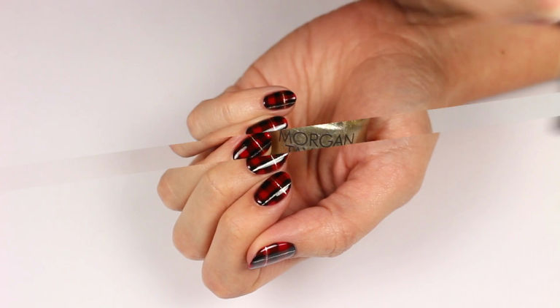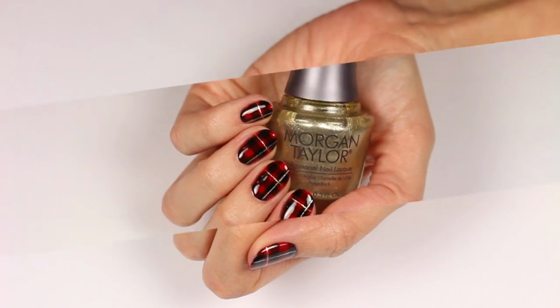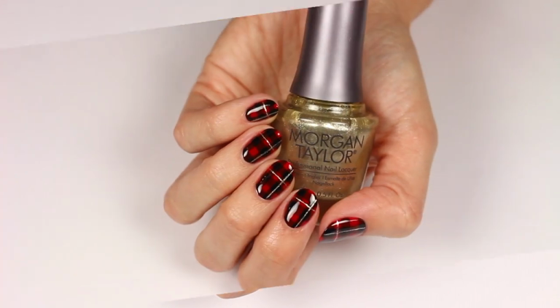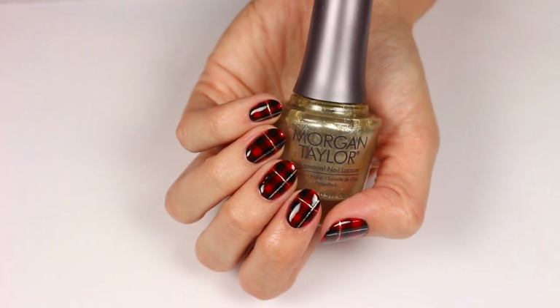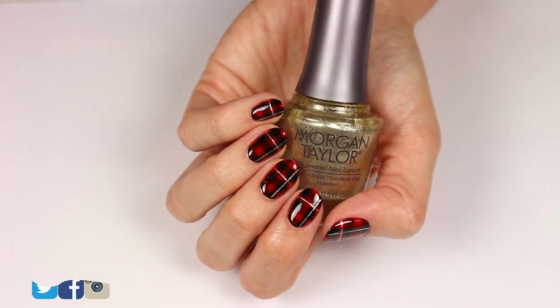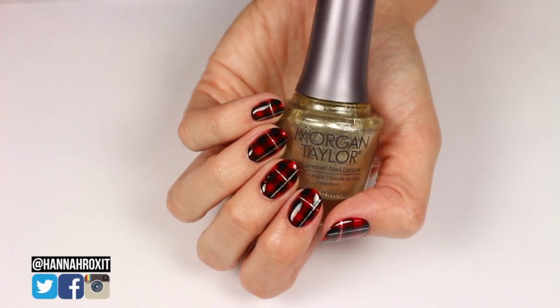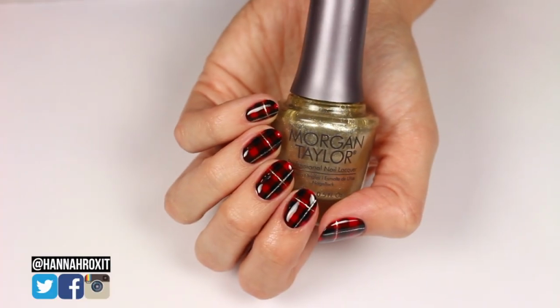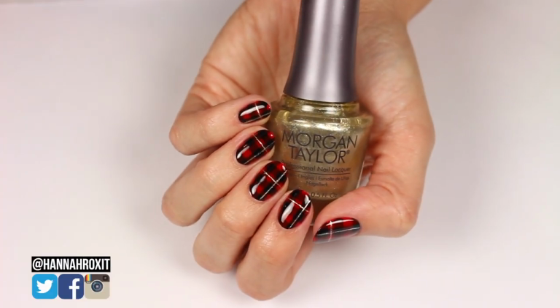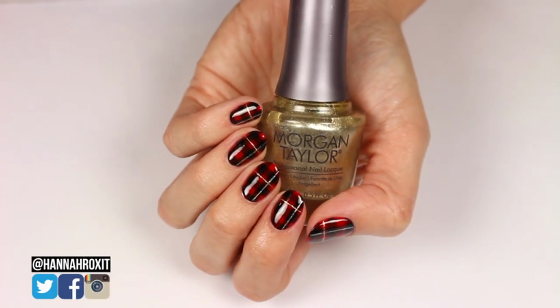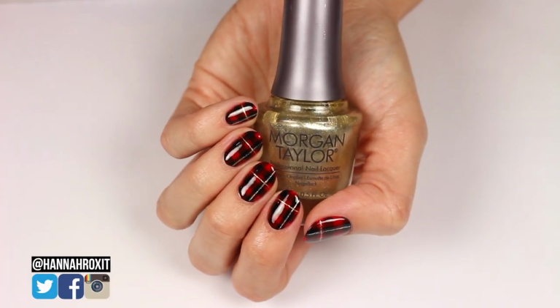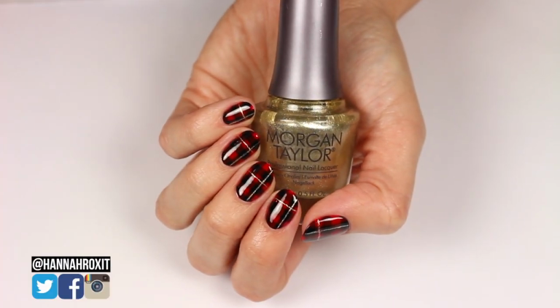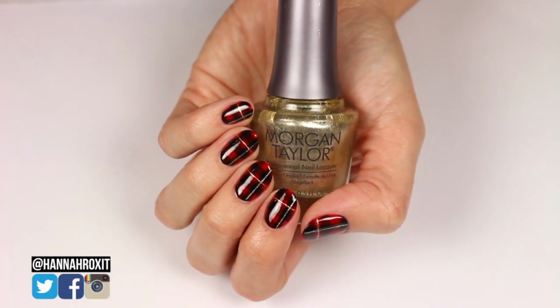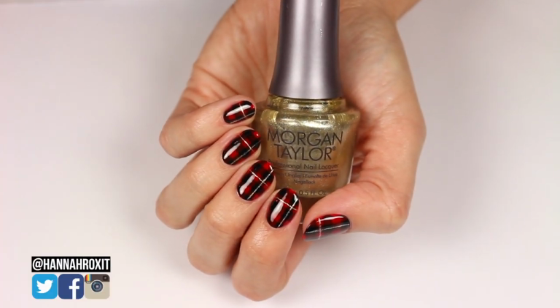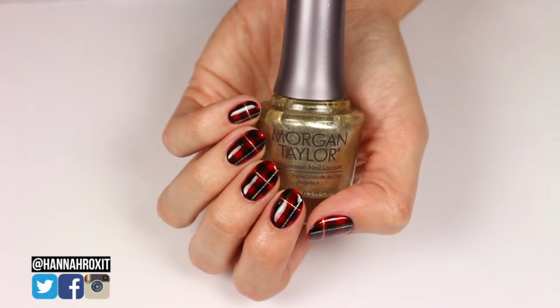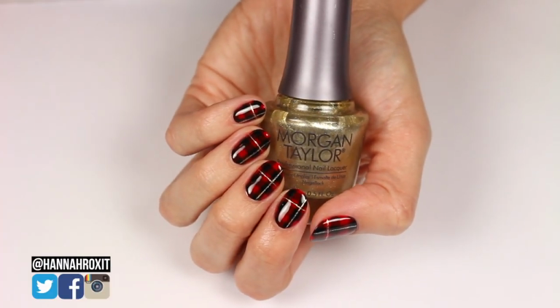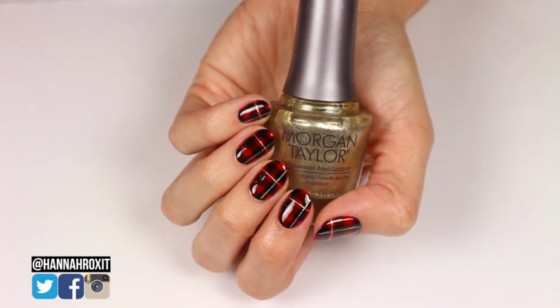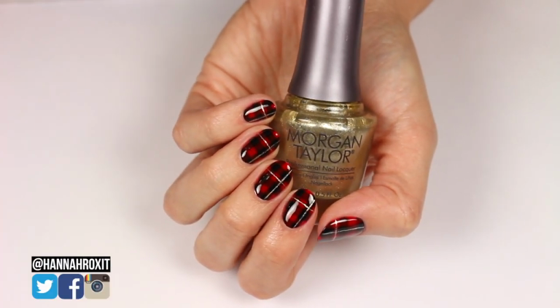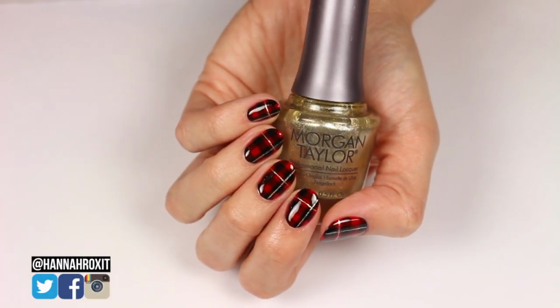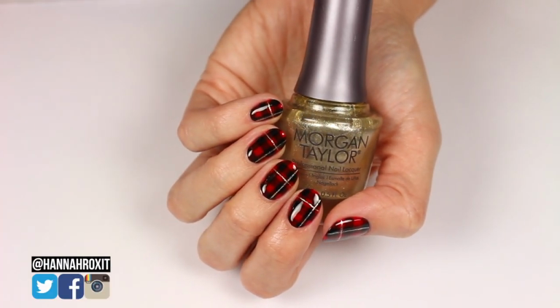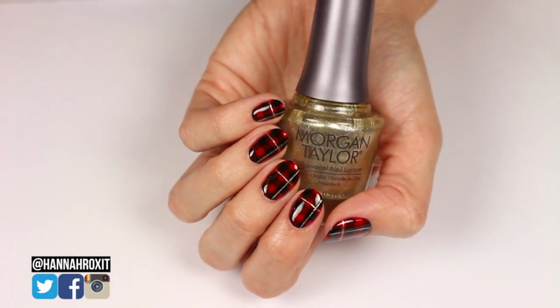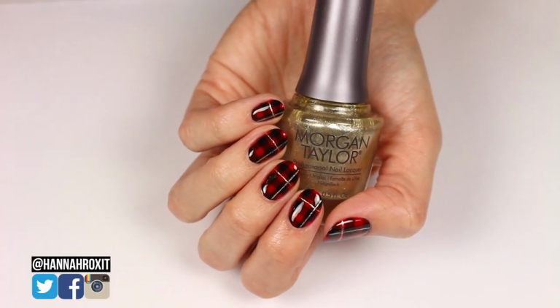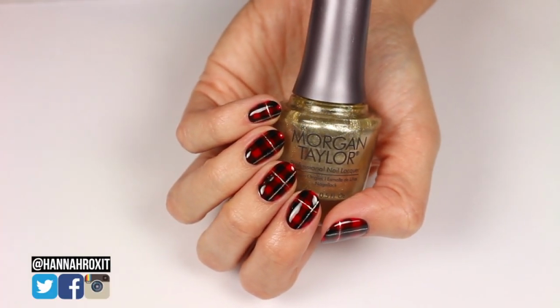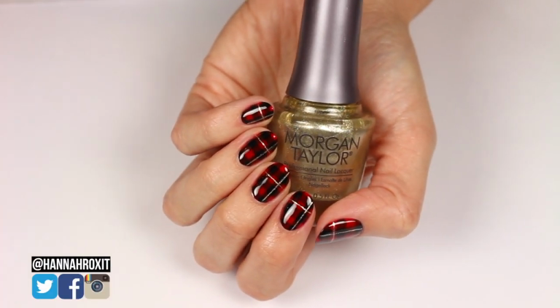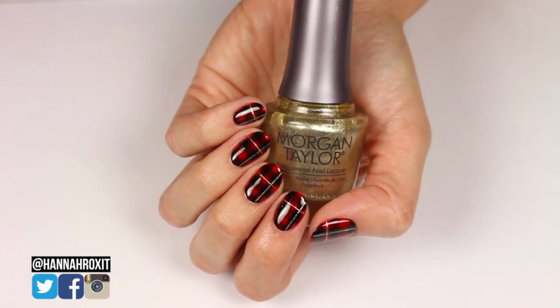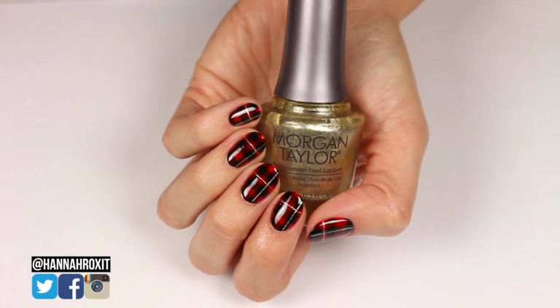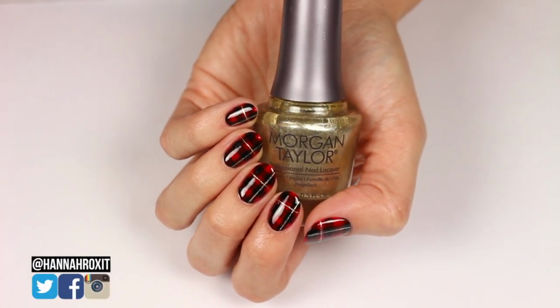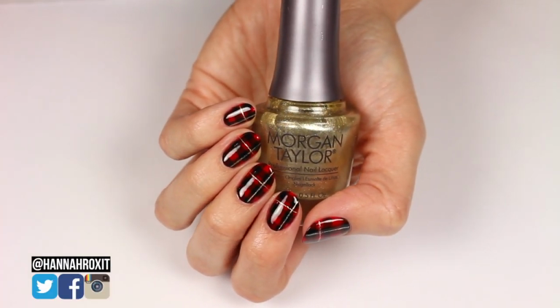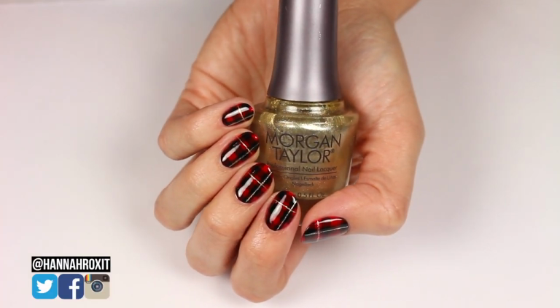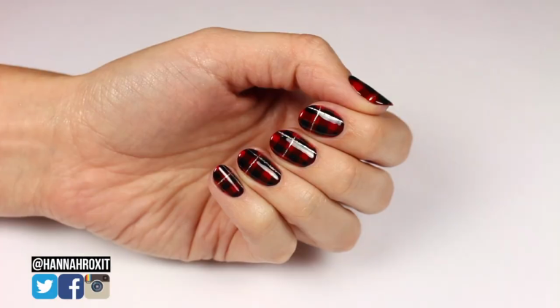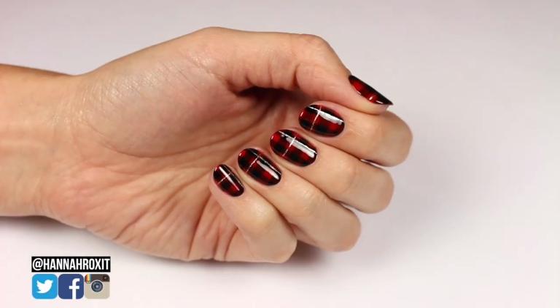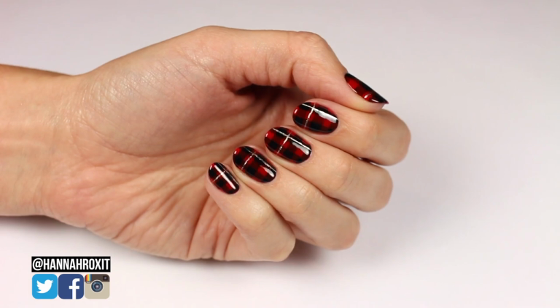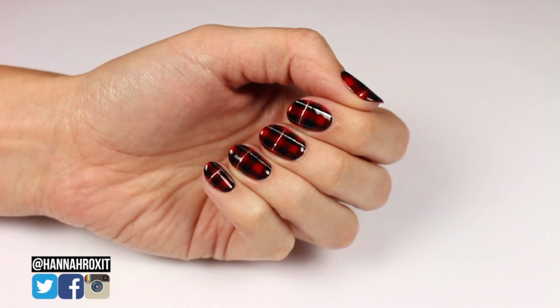So that's it for these plaid nails. I hope you enjoyed the tutorial — thanks so much for watching and I'll see you later, bye!